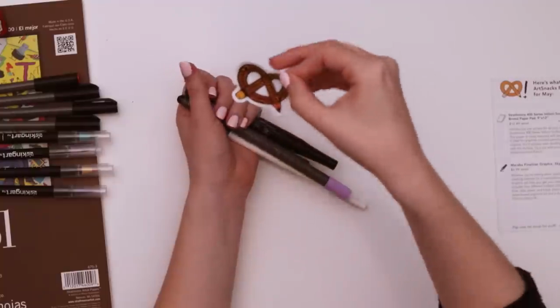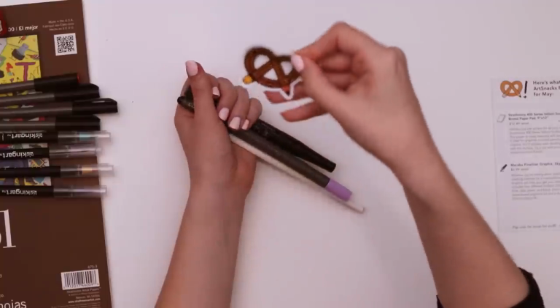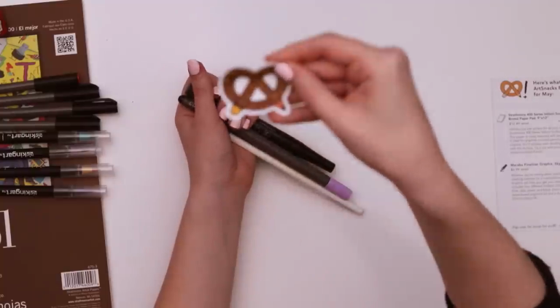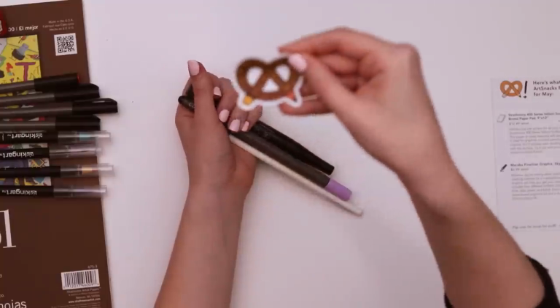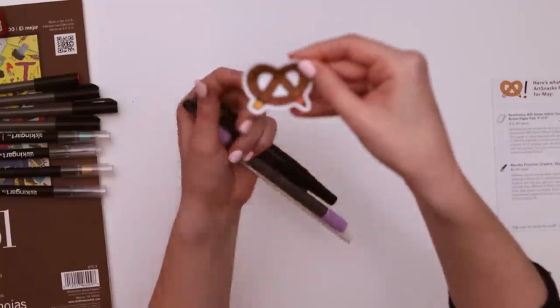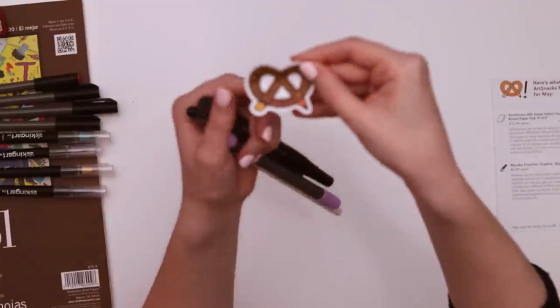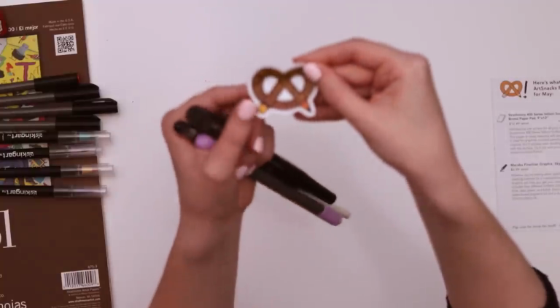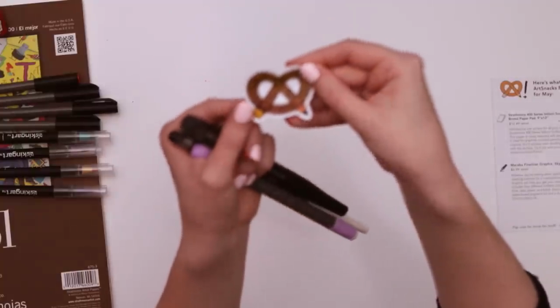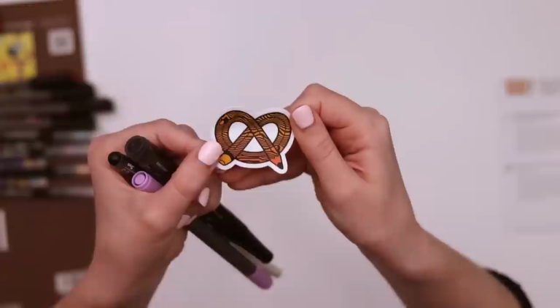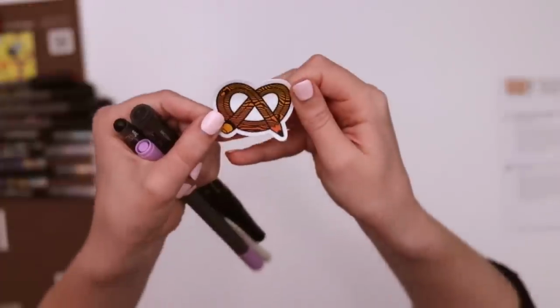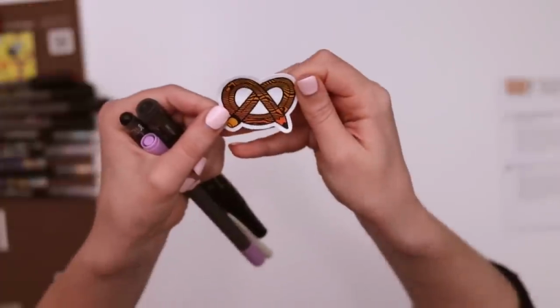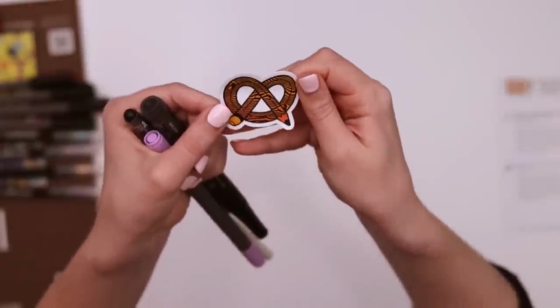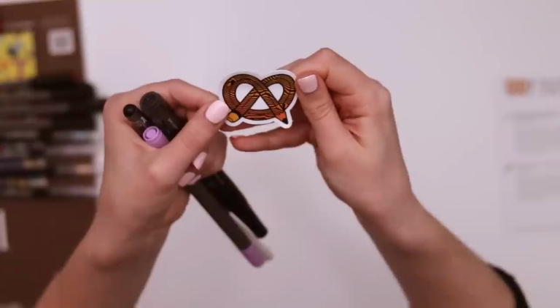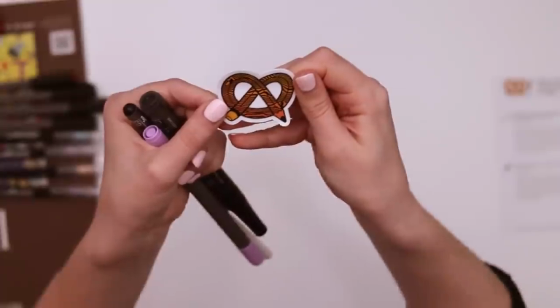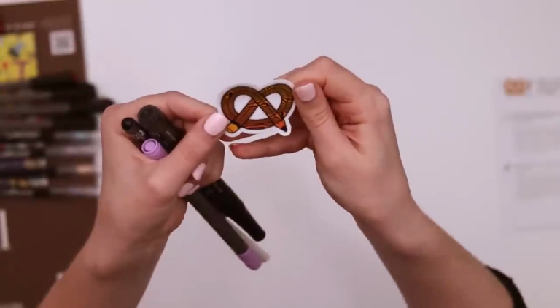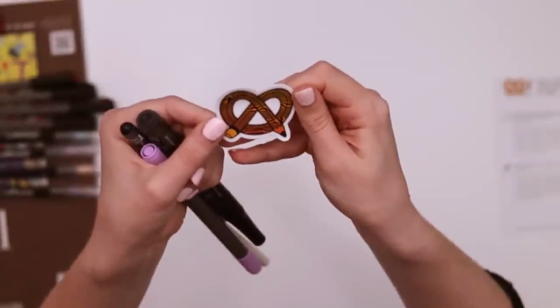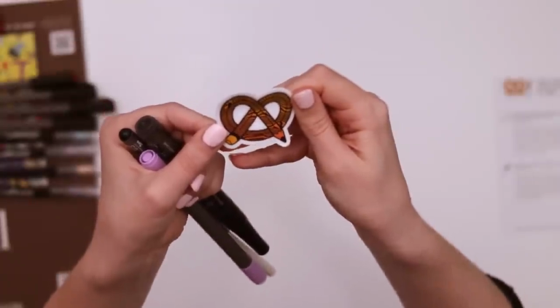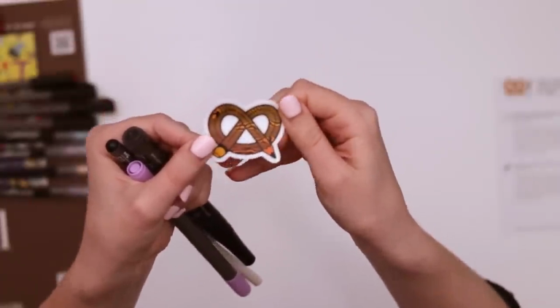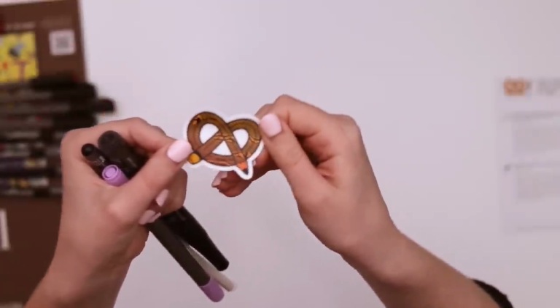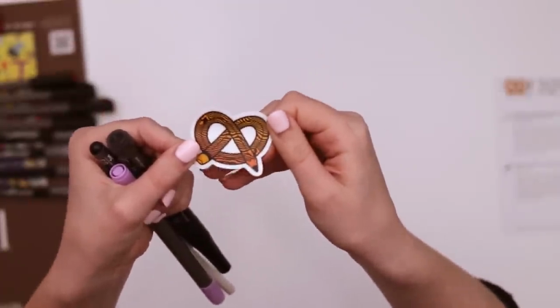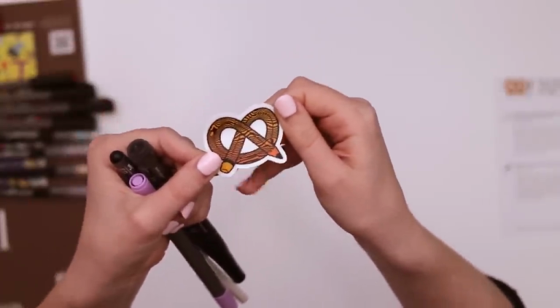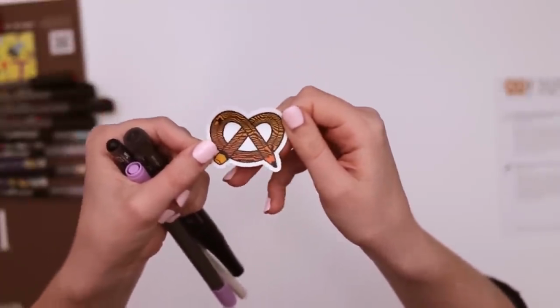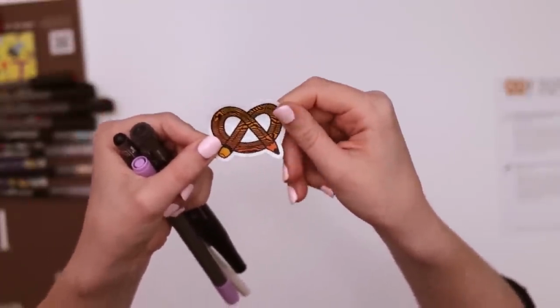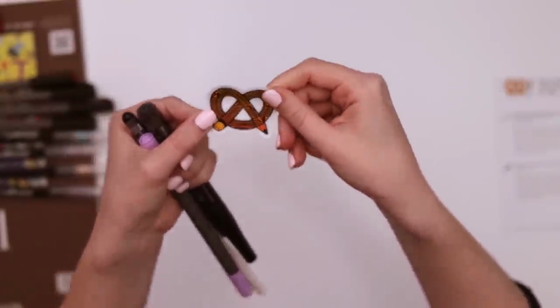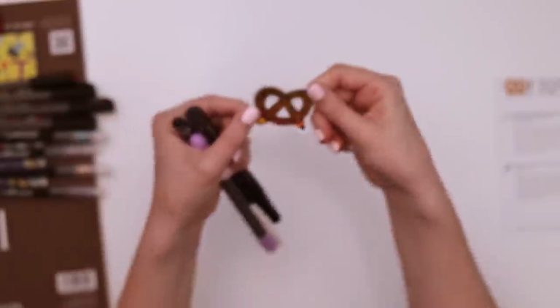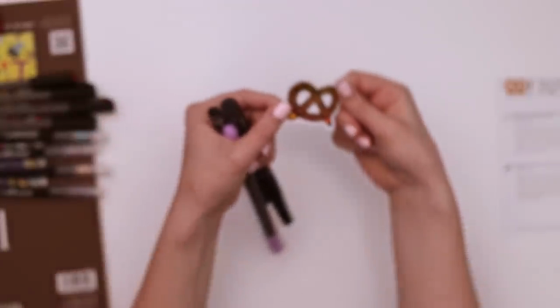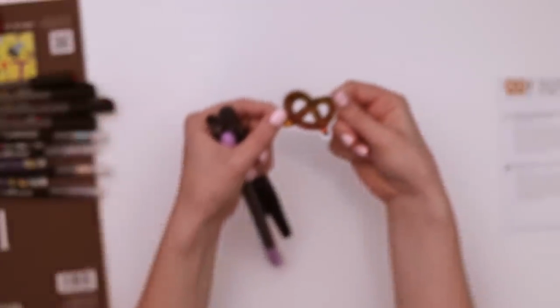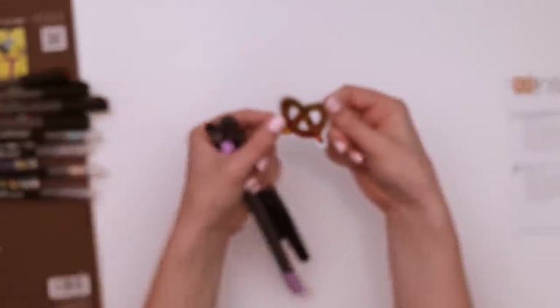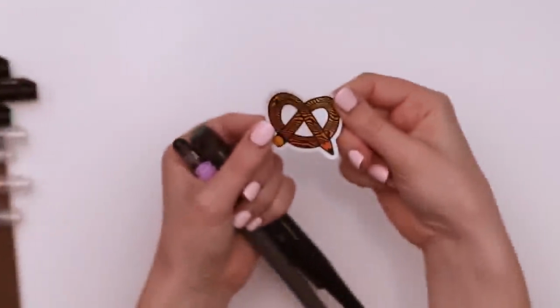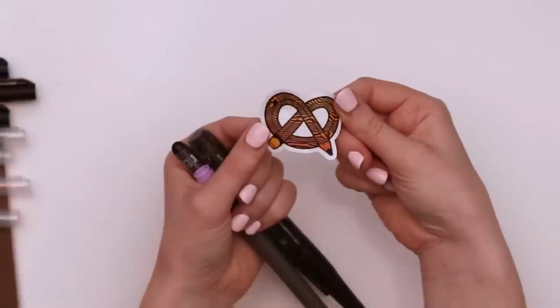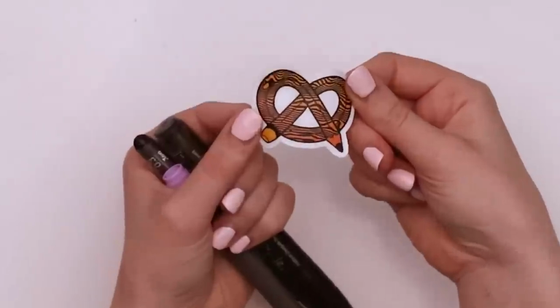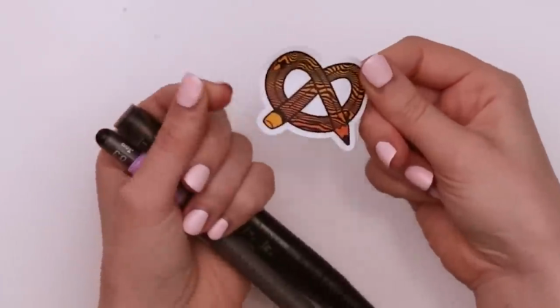We have the ArtSnacks sticker. Kind of looks like a tiger and a wood pattern at the same time — one of those two things, maybe both of them.